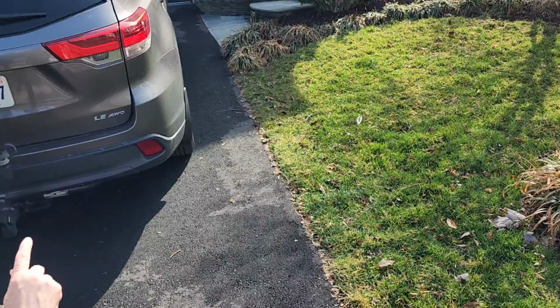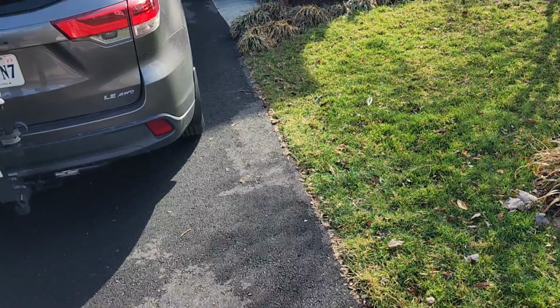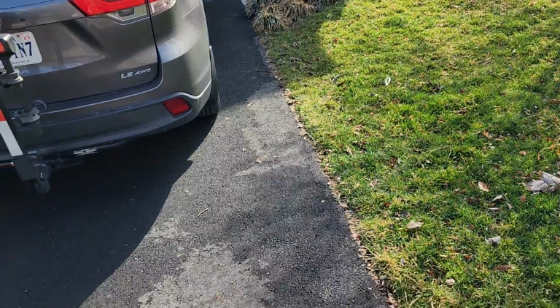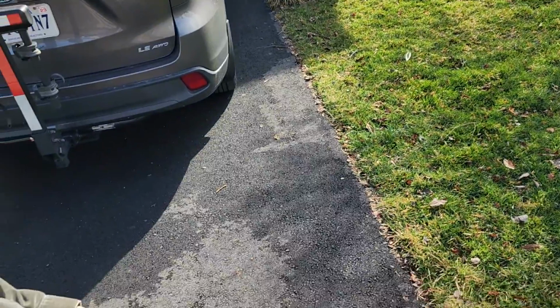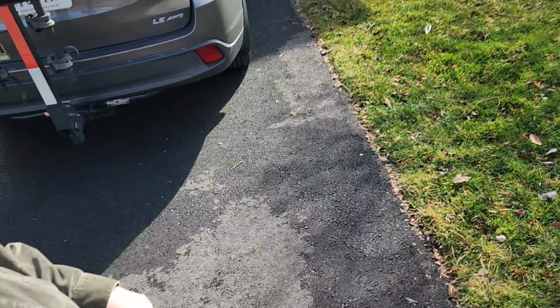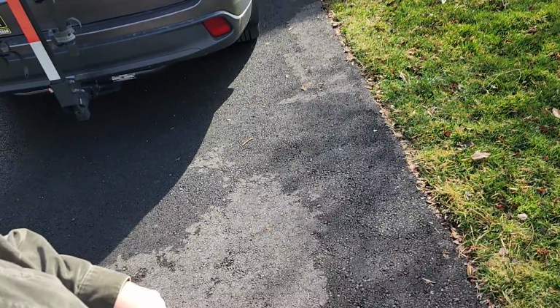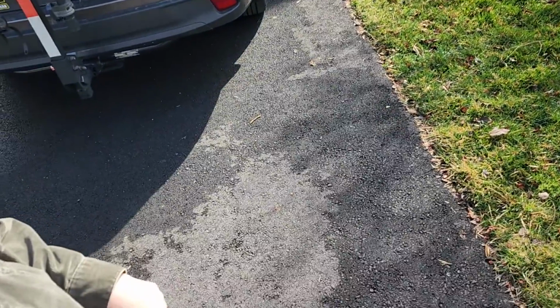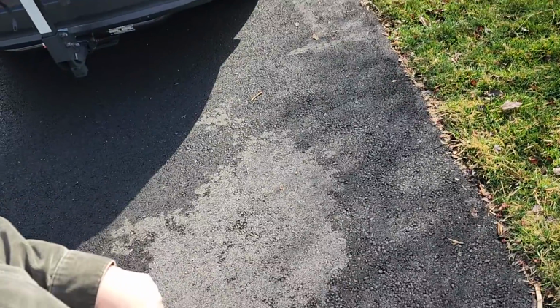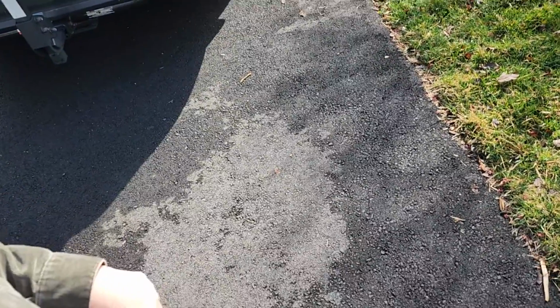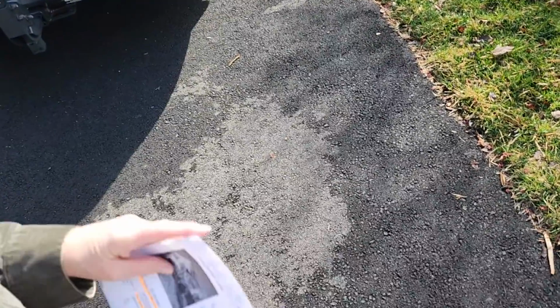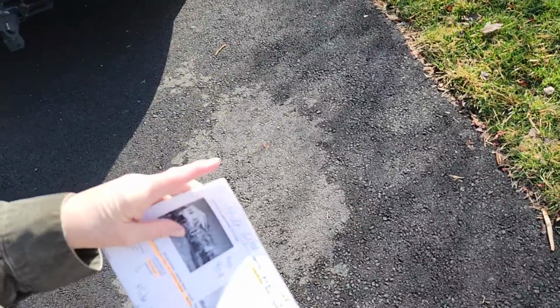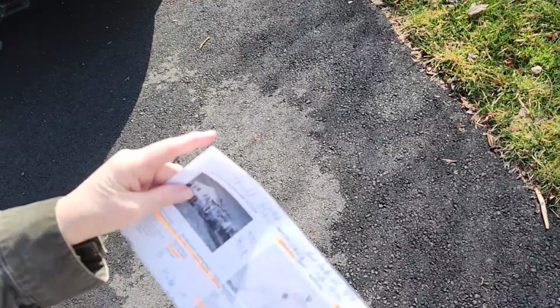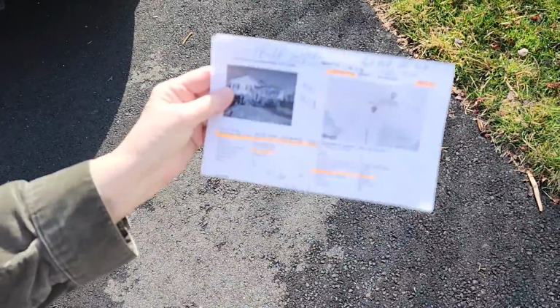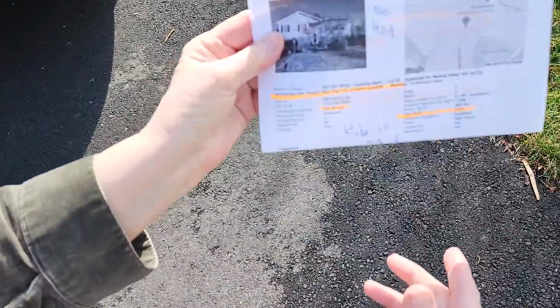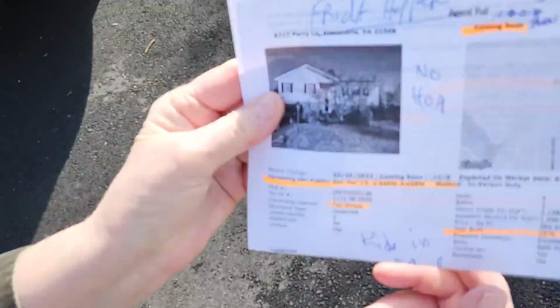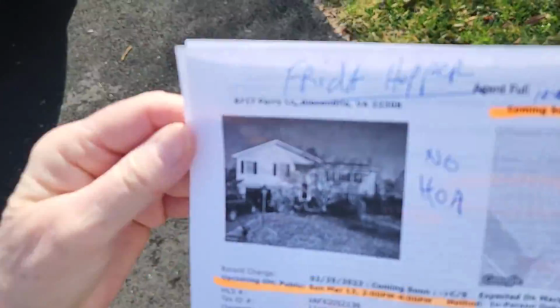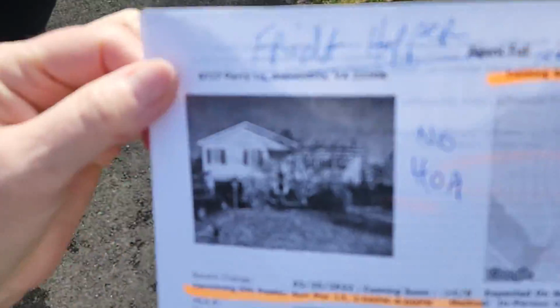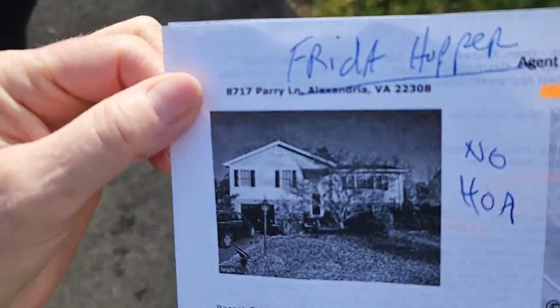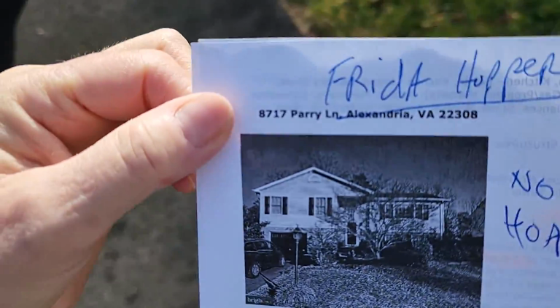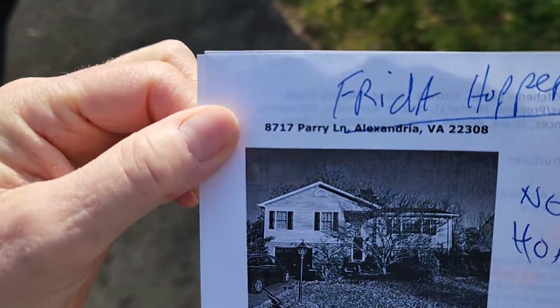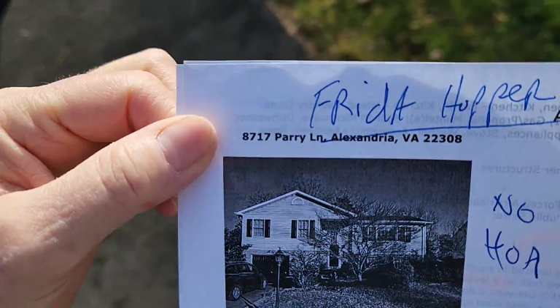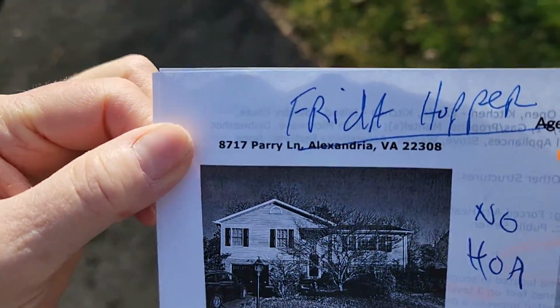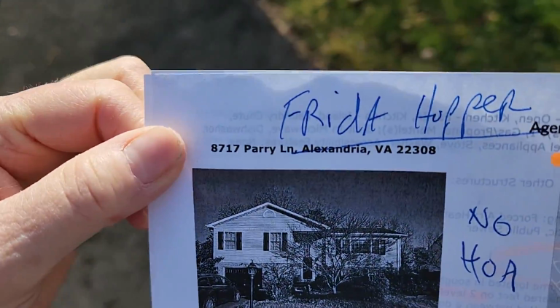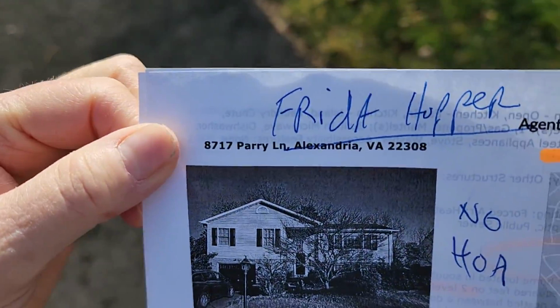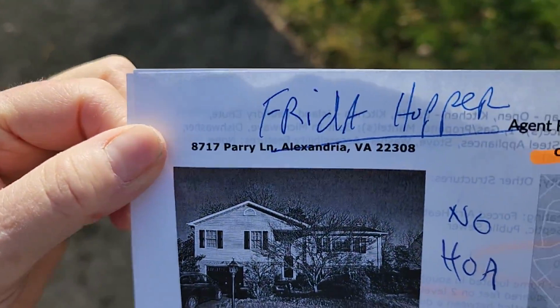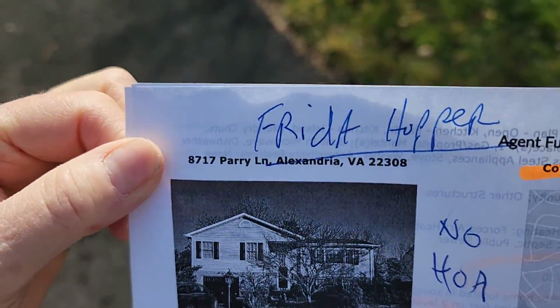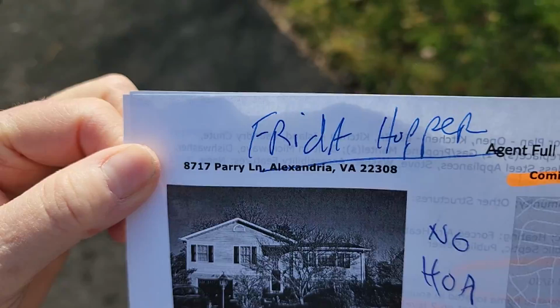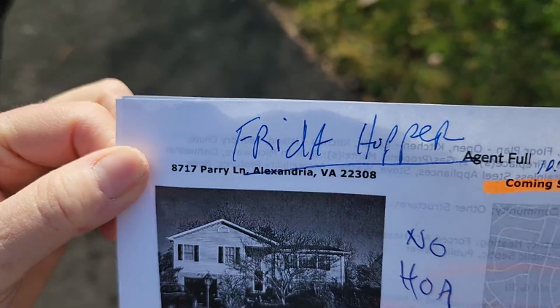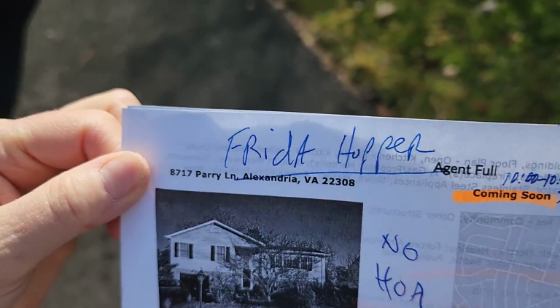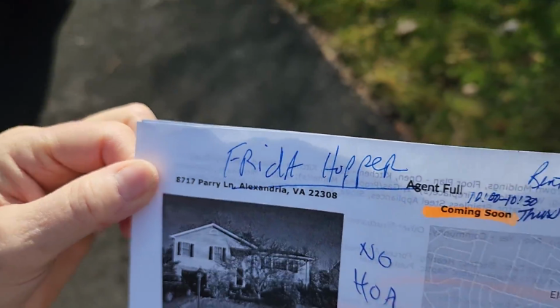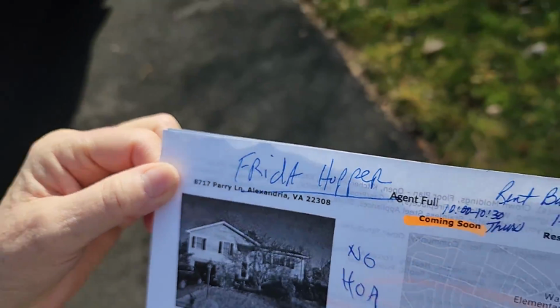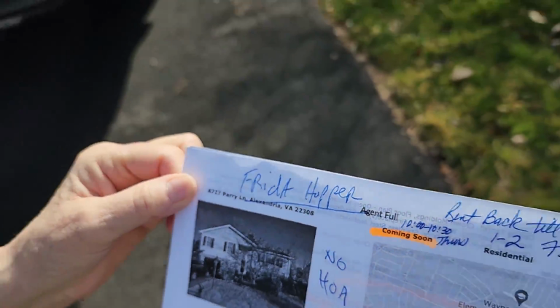This is a very beautifully landscaped property. Hold a piece of paper out. This is 8717 Perry Lane.